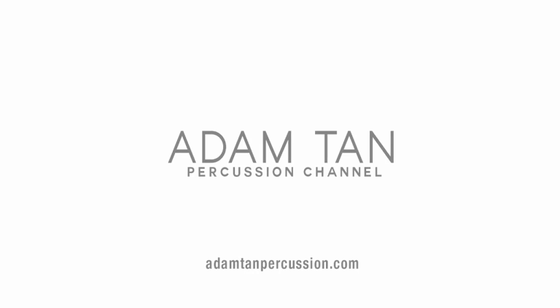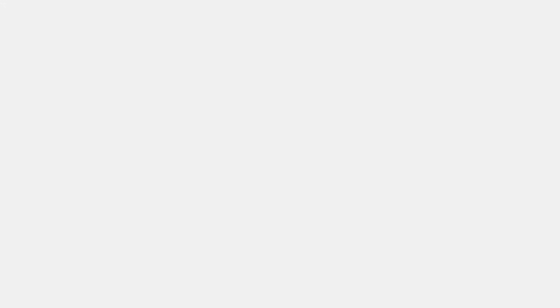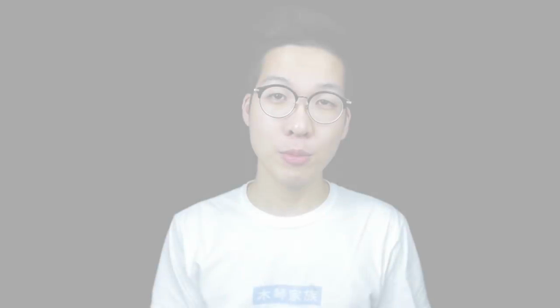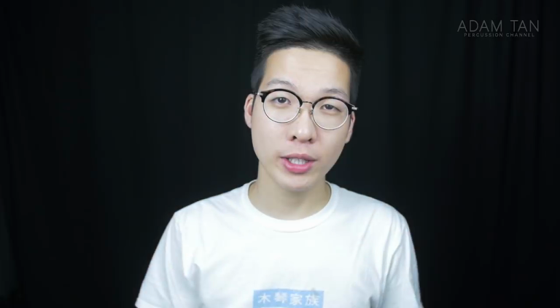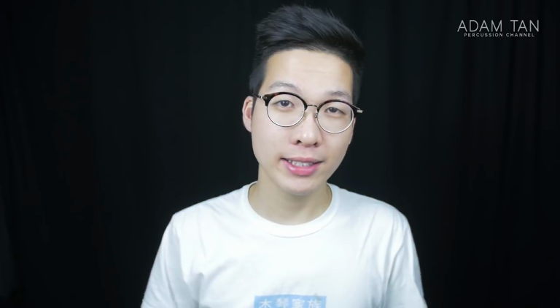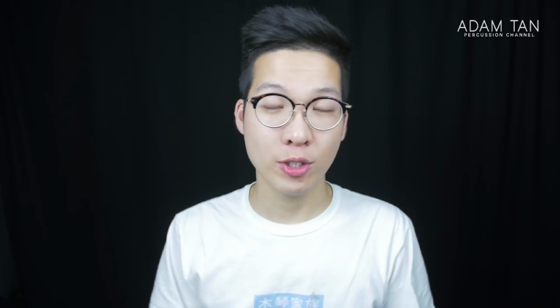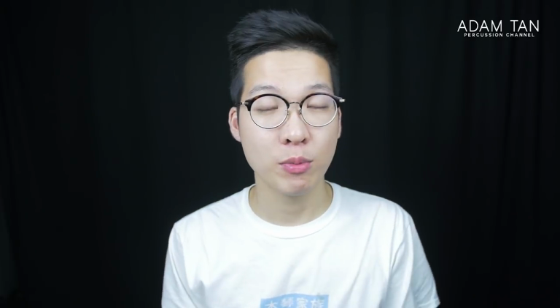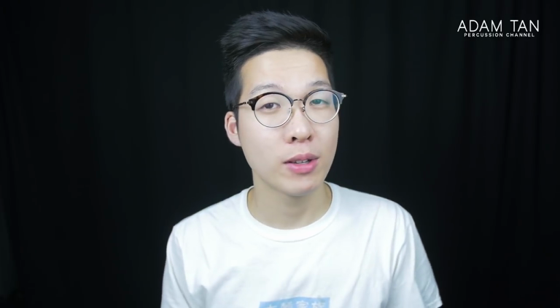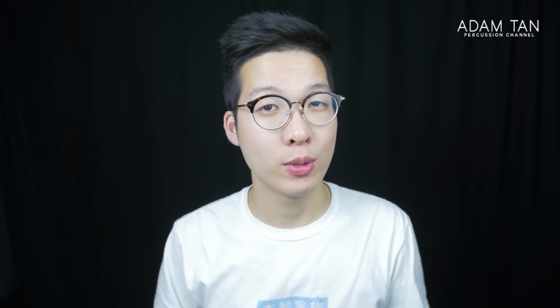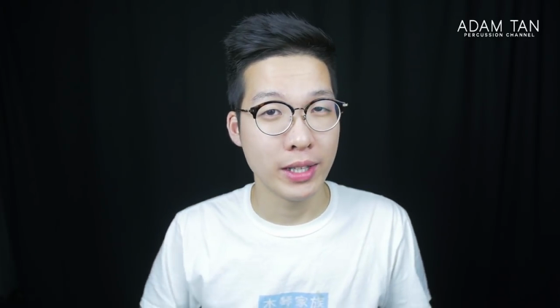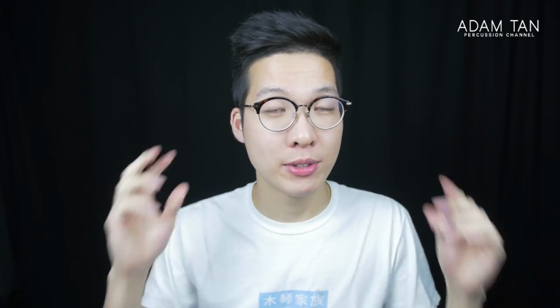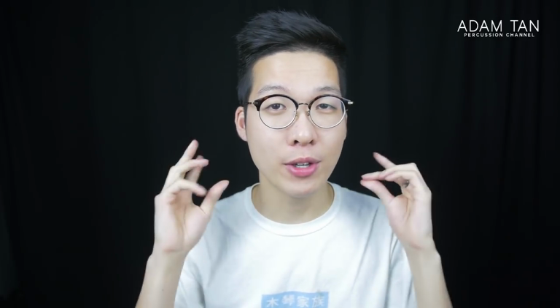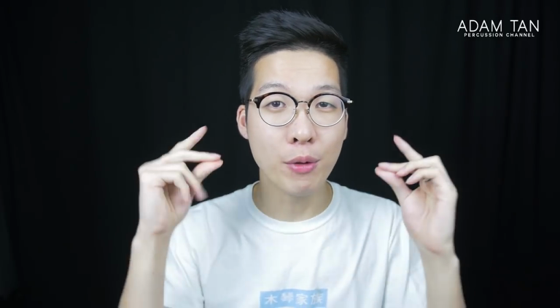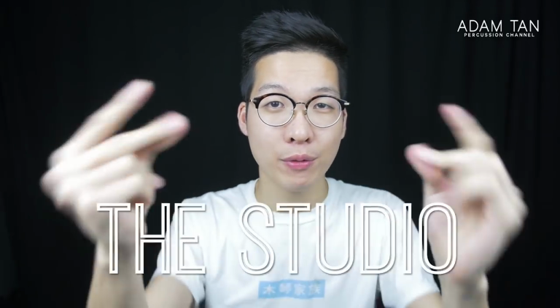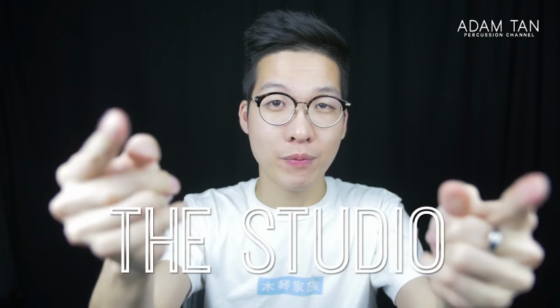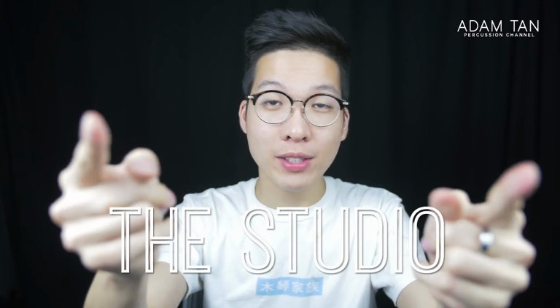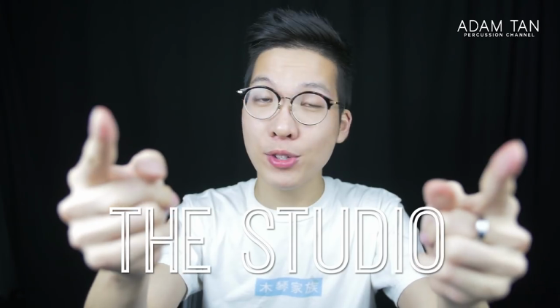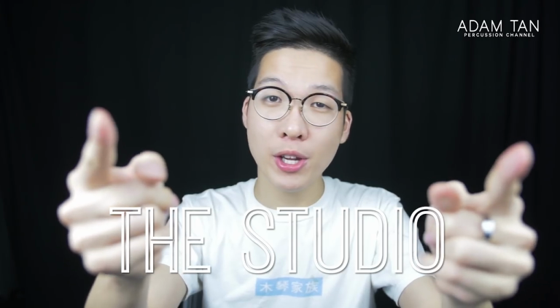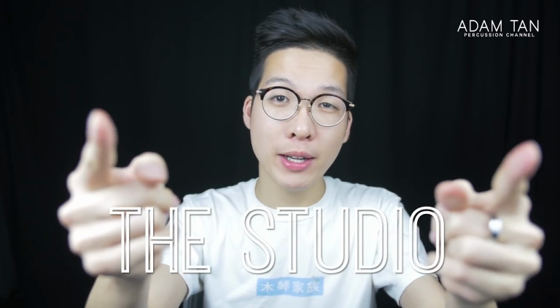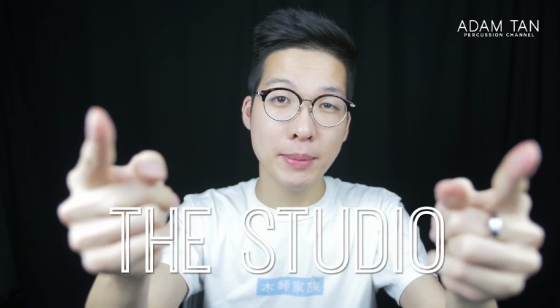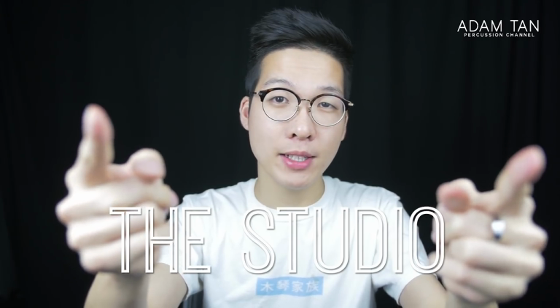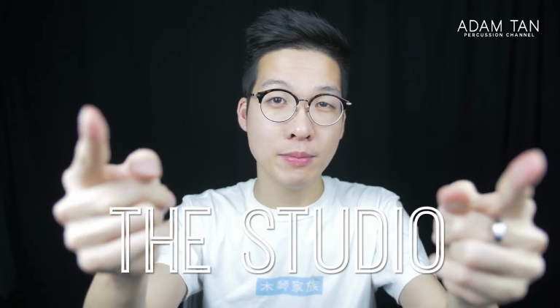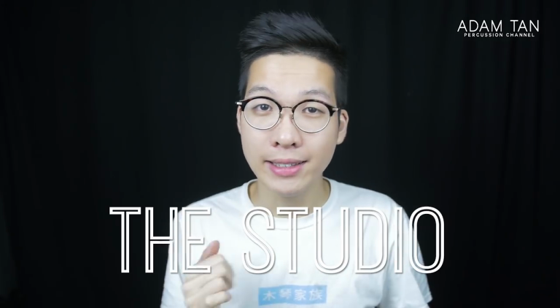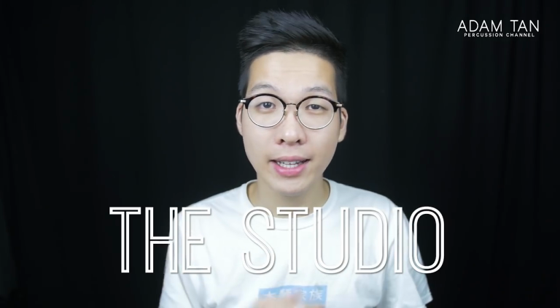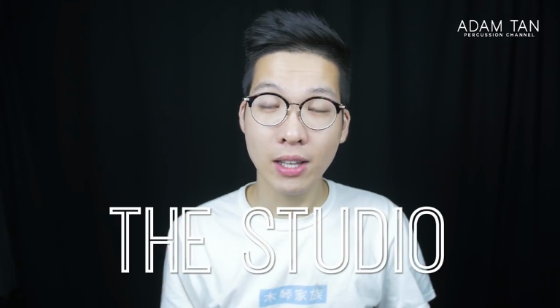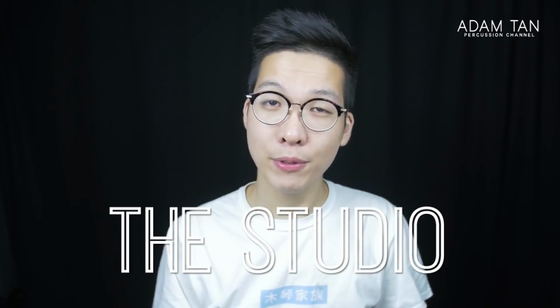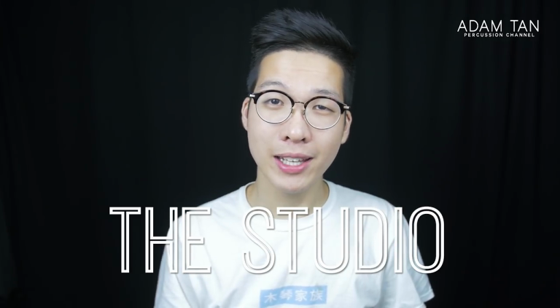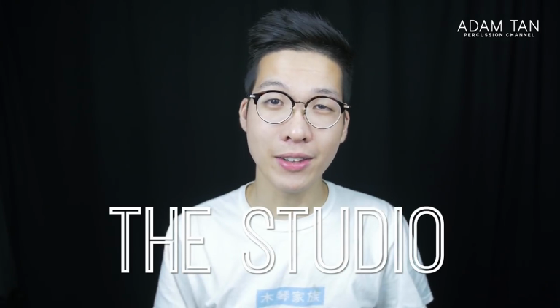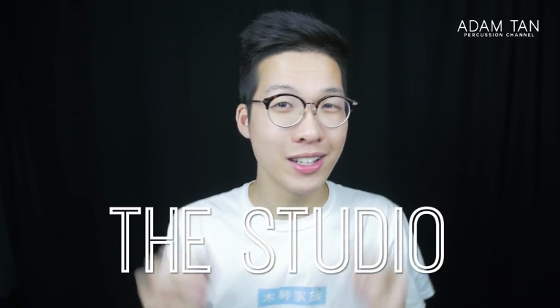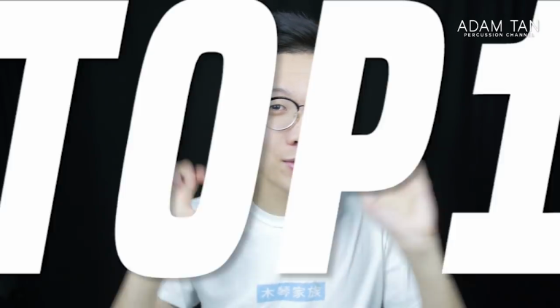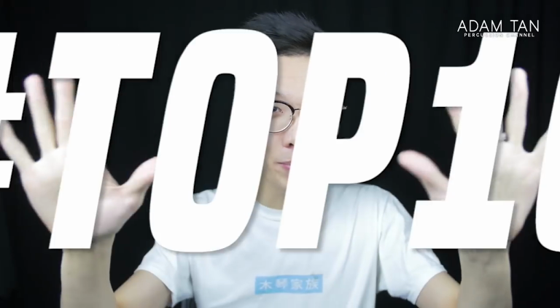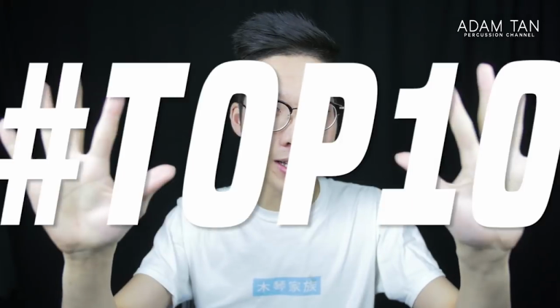Good morning ladies and gentlemen, welcome to another episode of The Studio. My name is Adam and today it's time for yet another top 10.